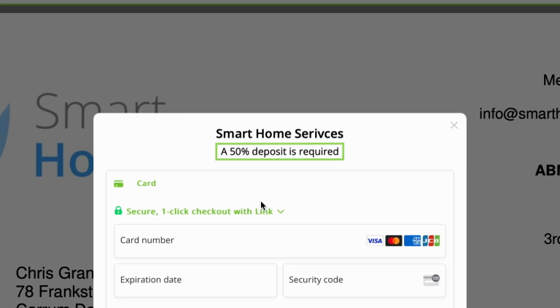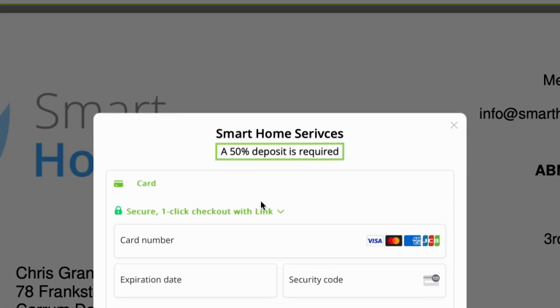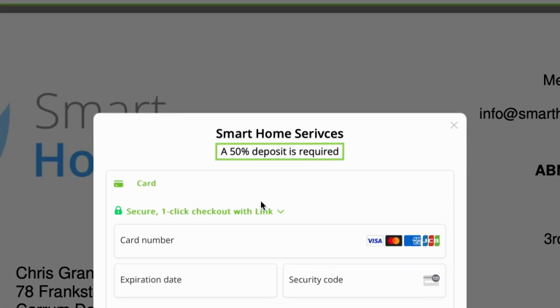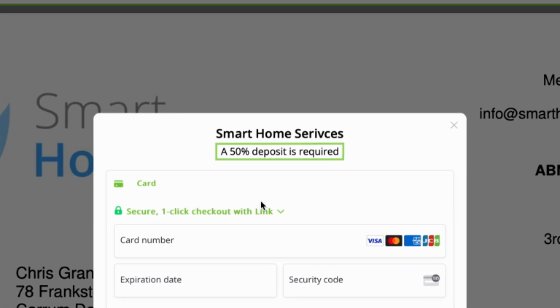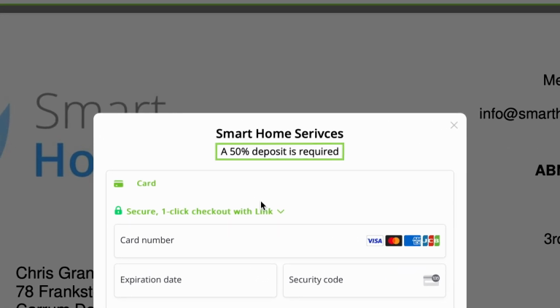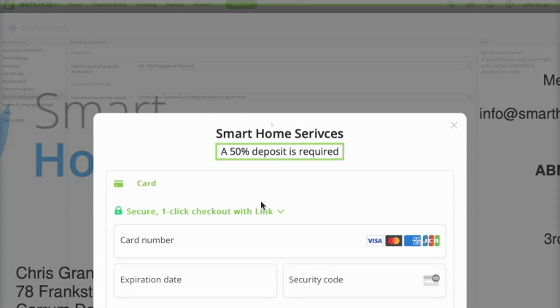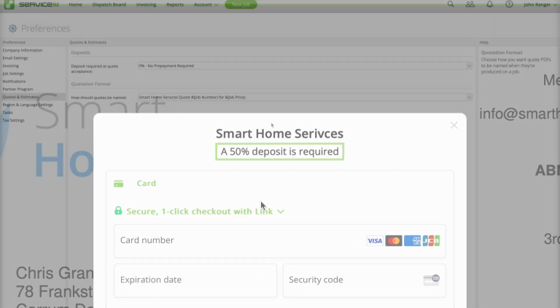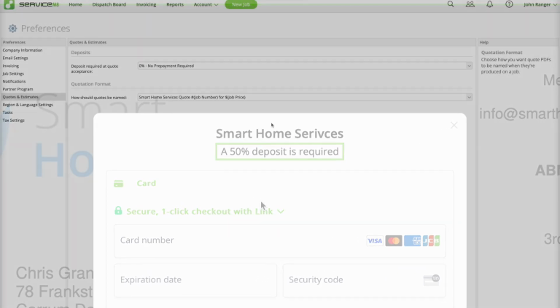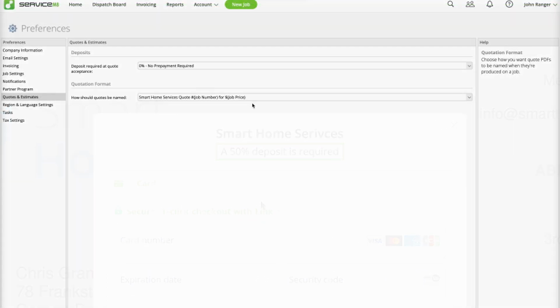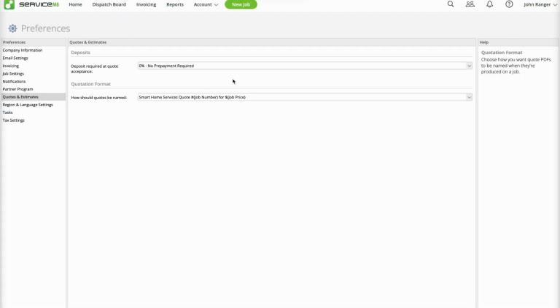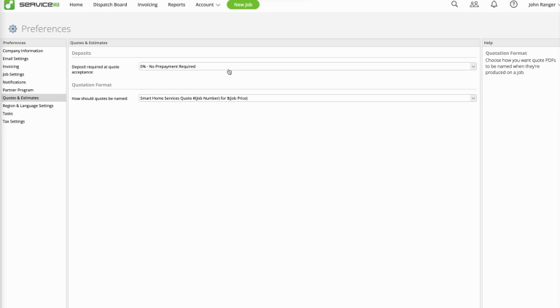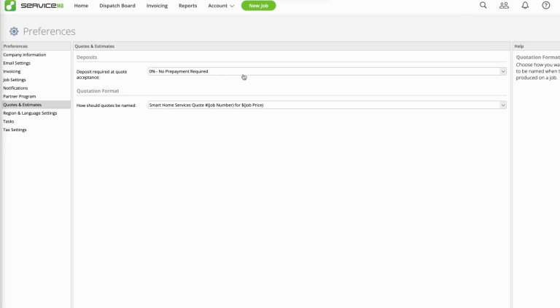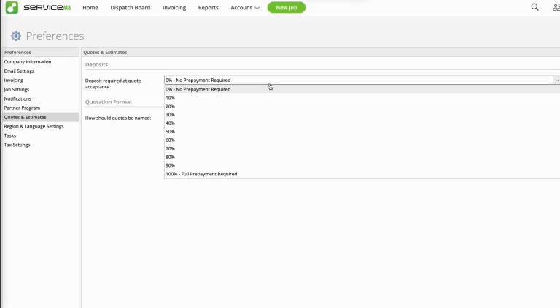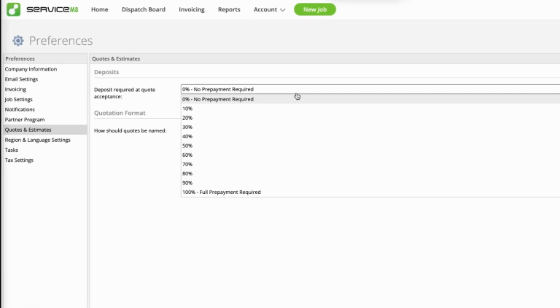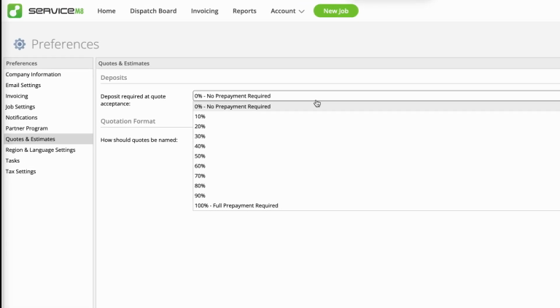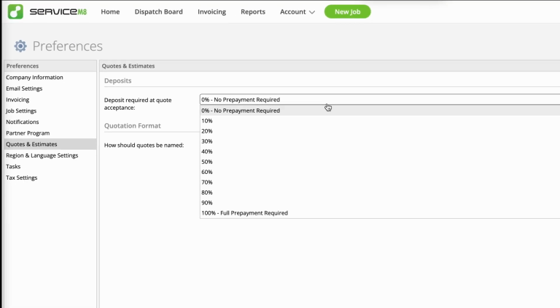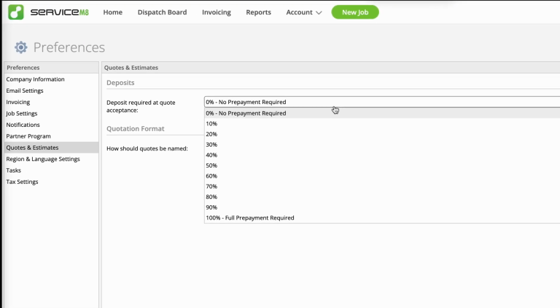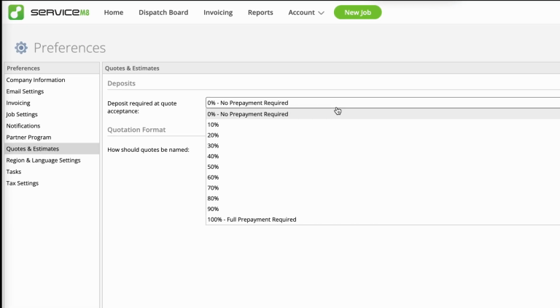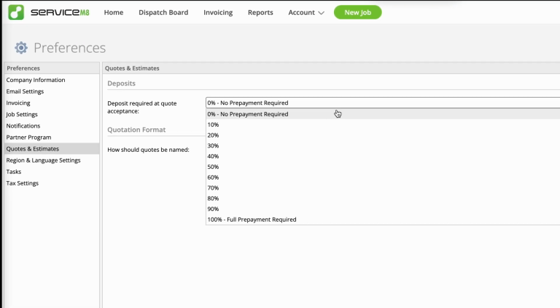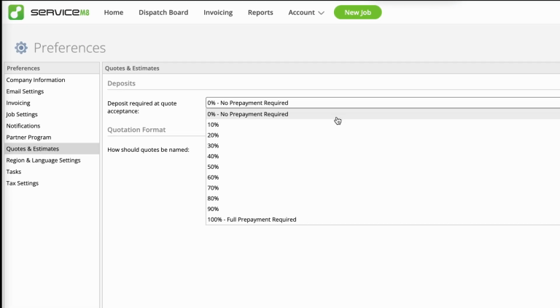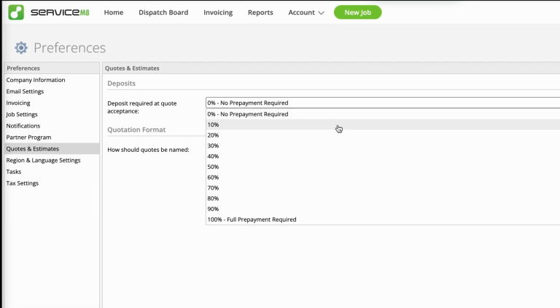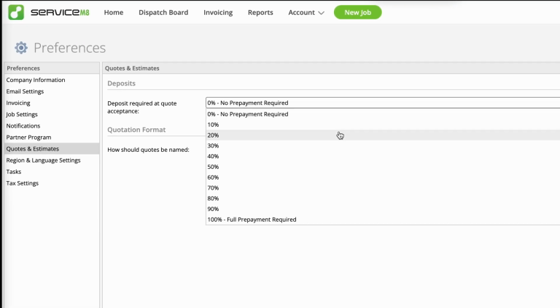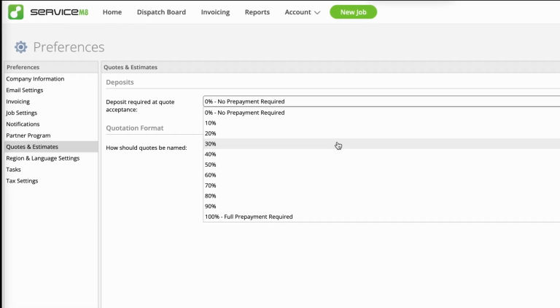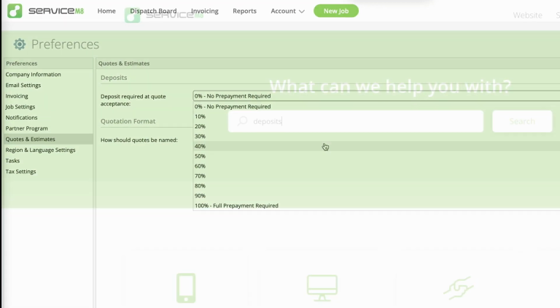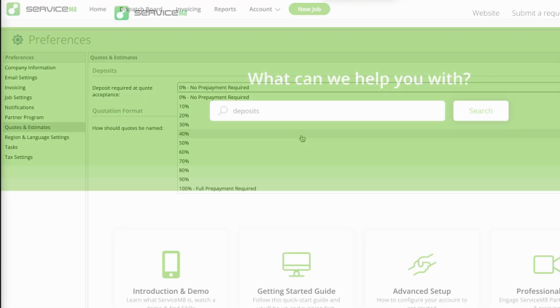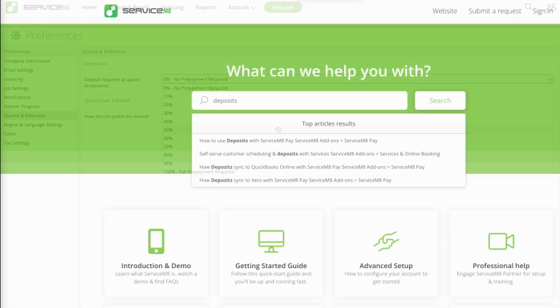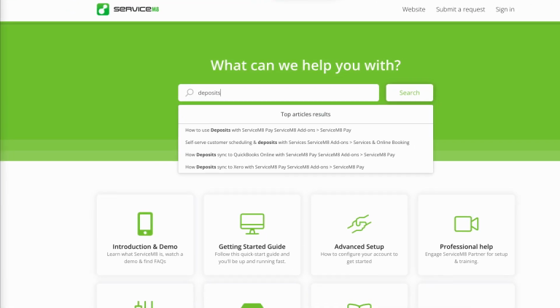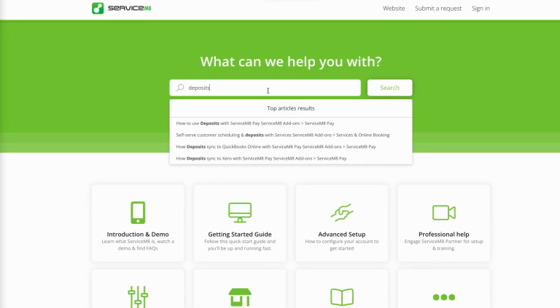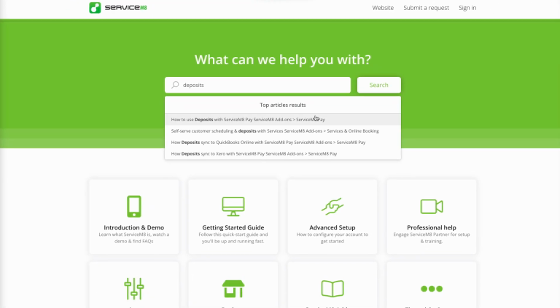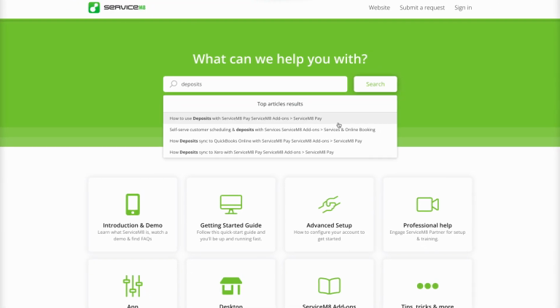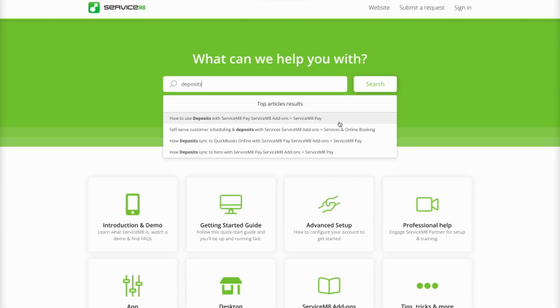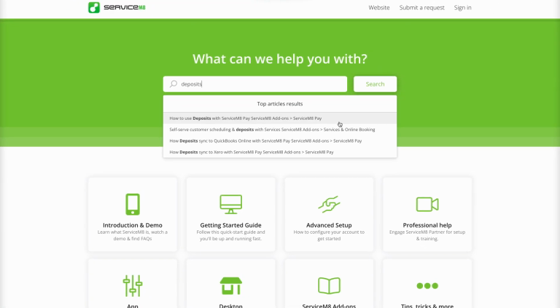To start taking deposits on quote acceptance, this option will become available once you set up ServiceM8 Pay. Check out the deposit settings in your preferences and see our guidance in the Help Center.